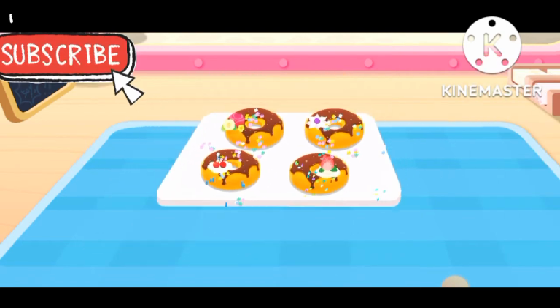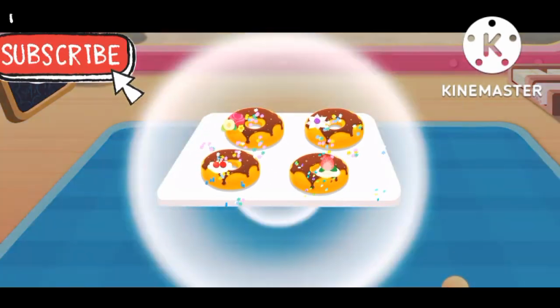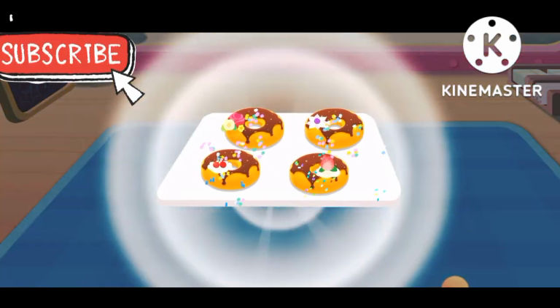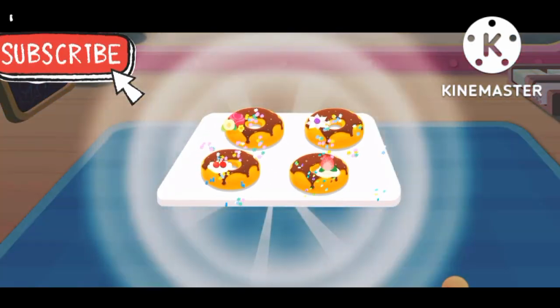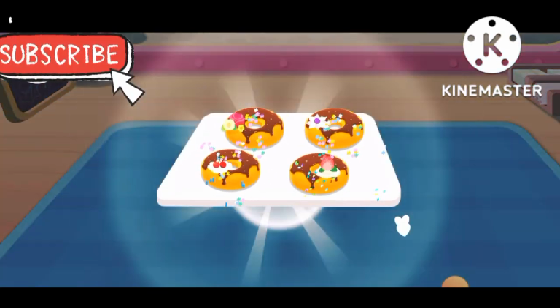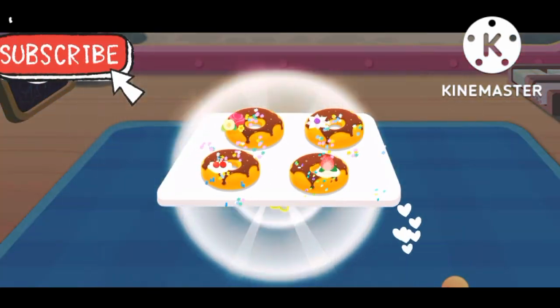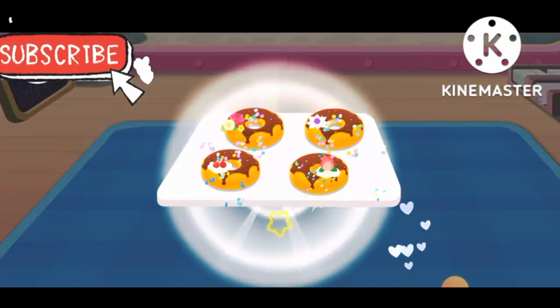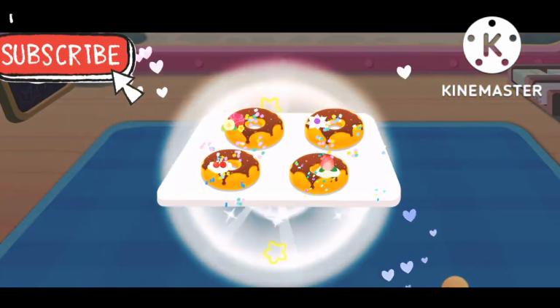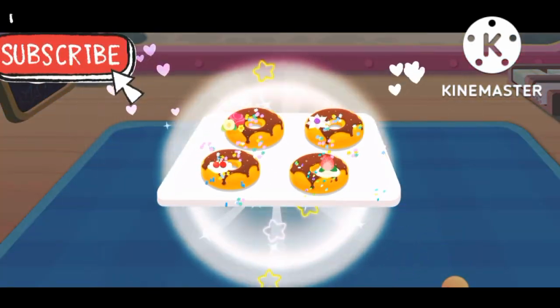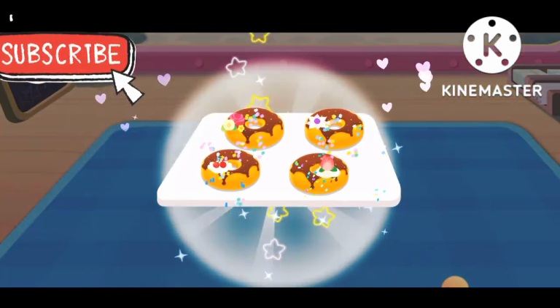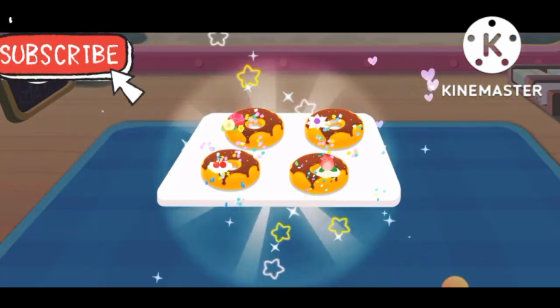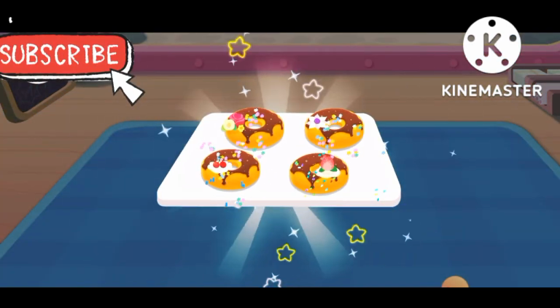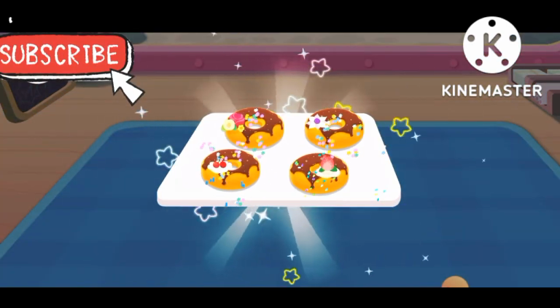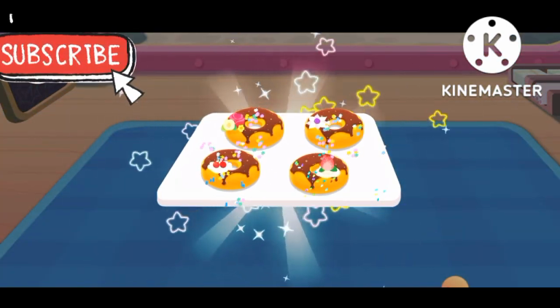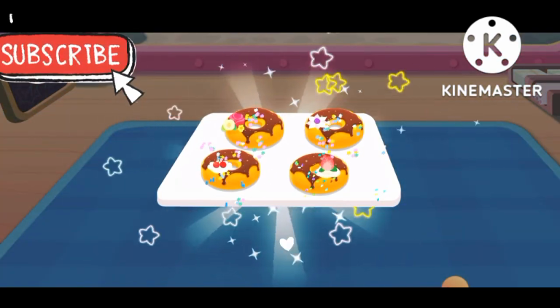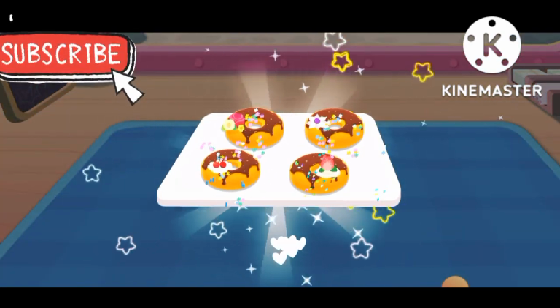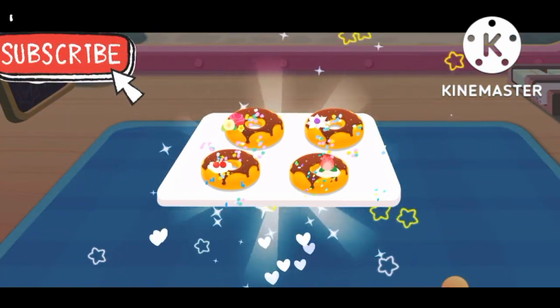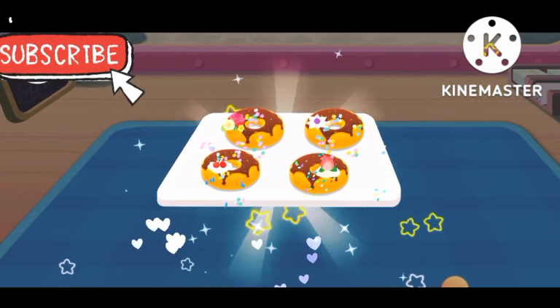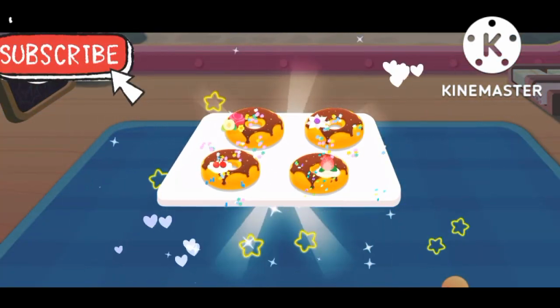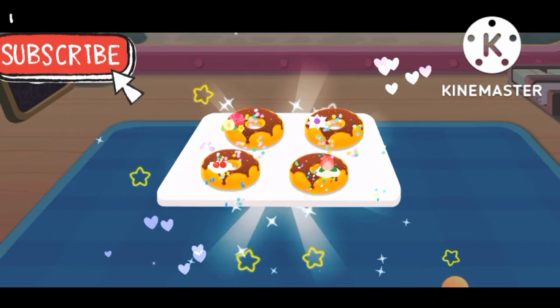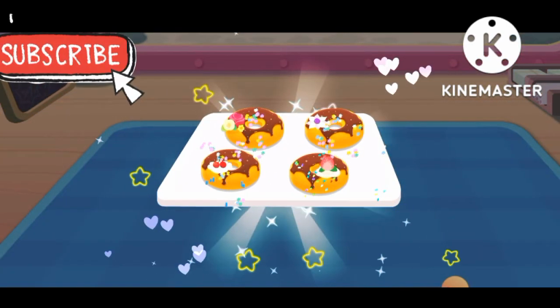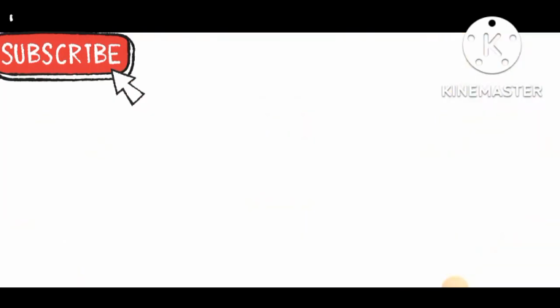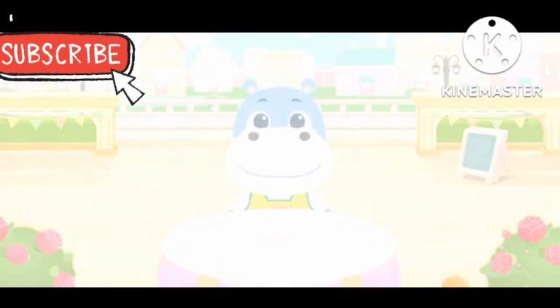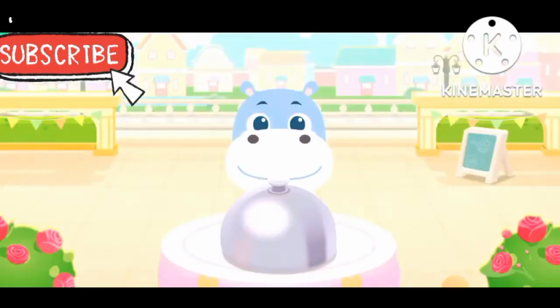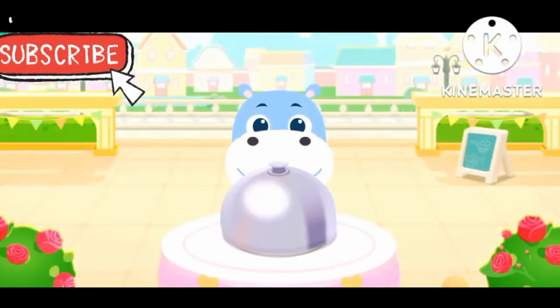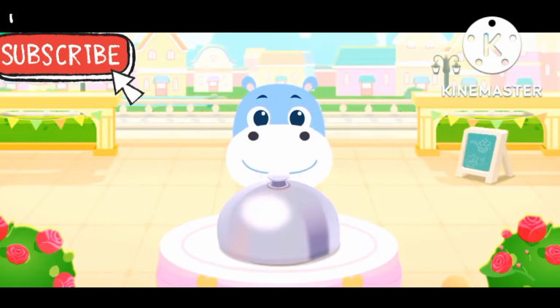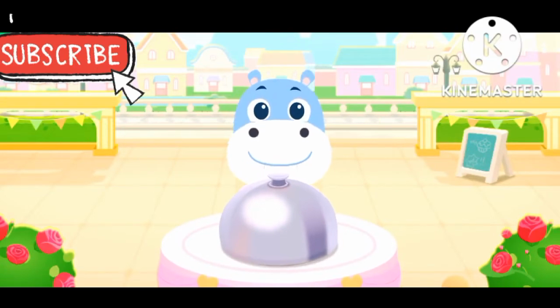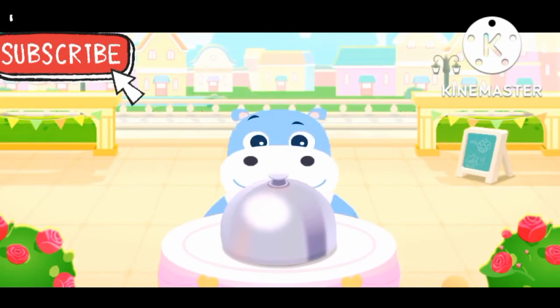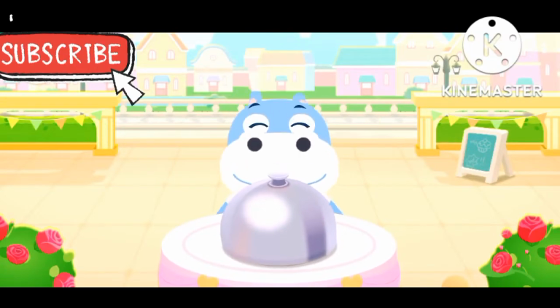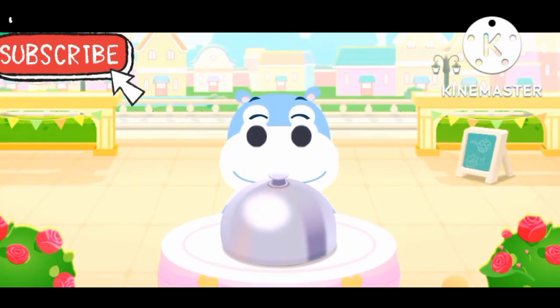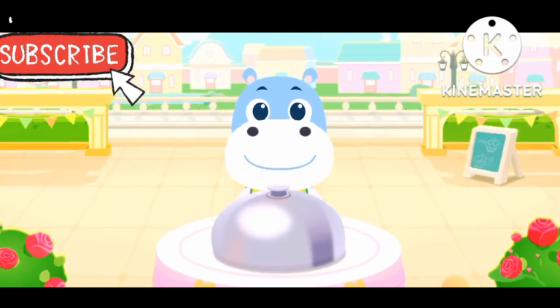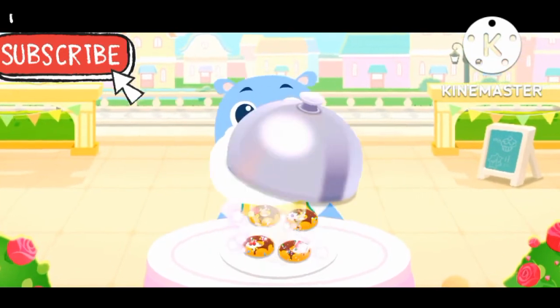Wow! Sweet and delicious donuts are ready! There you go! Please enjoy!